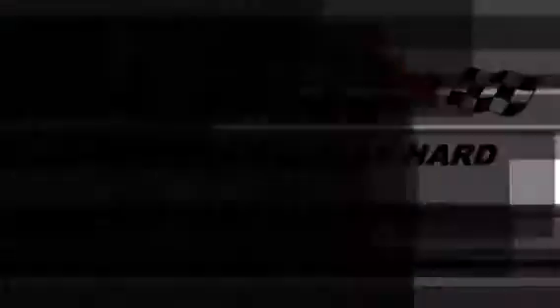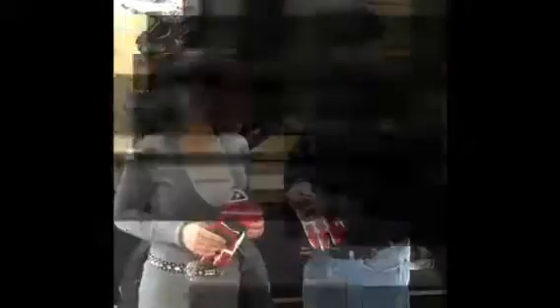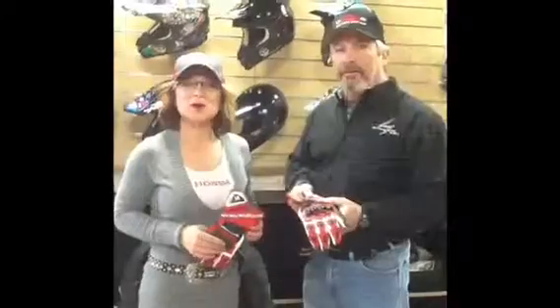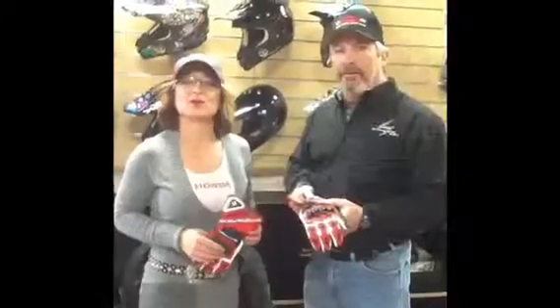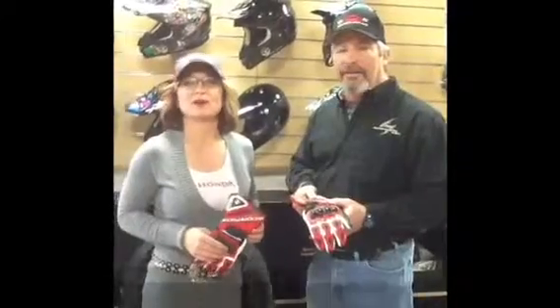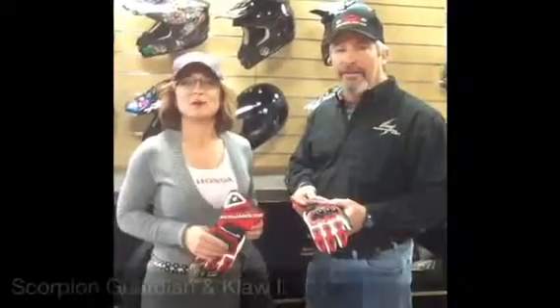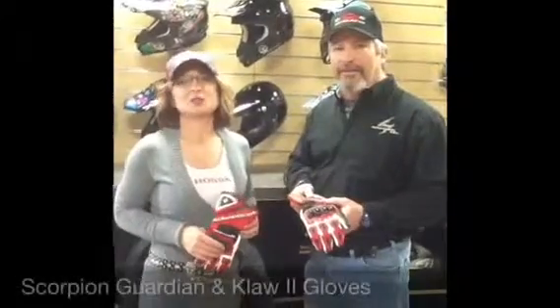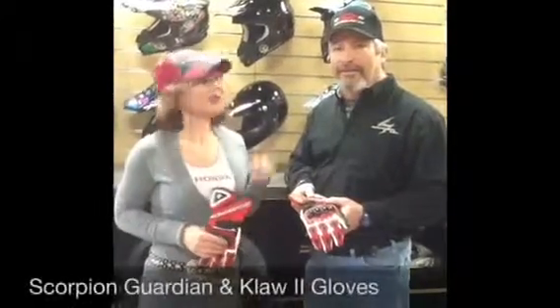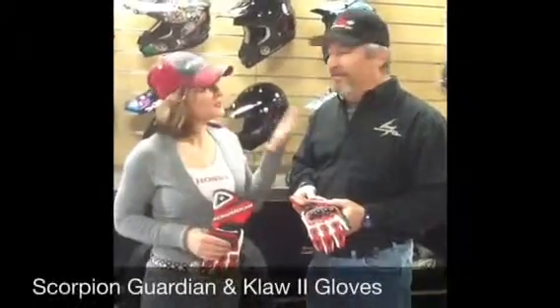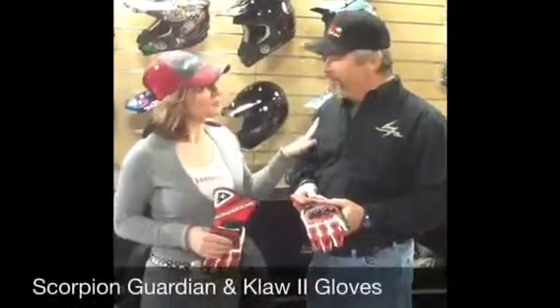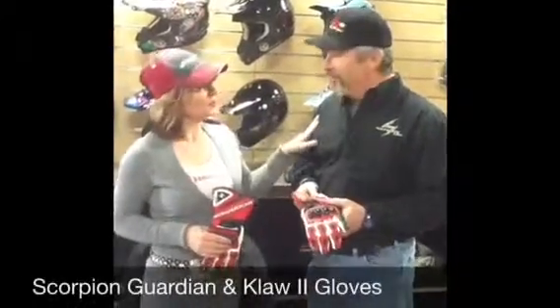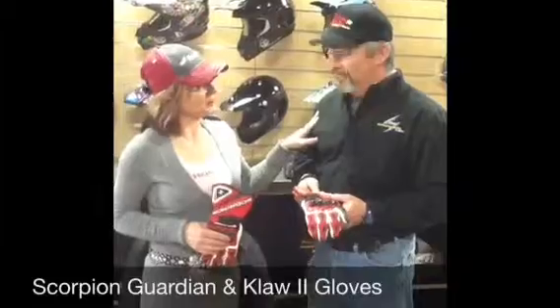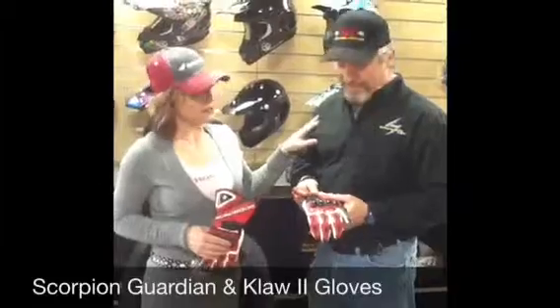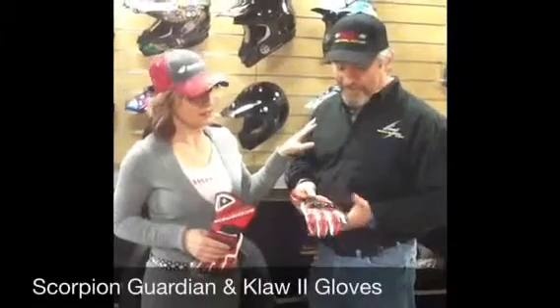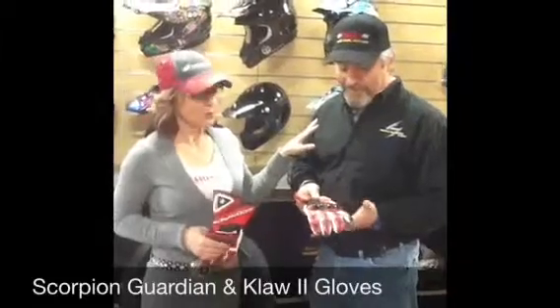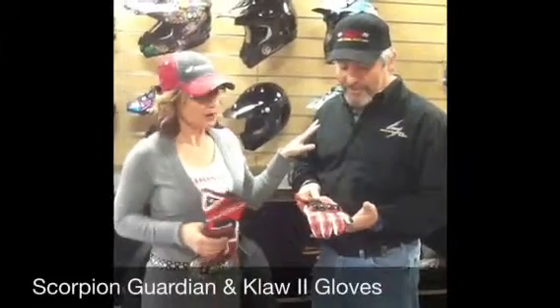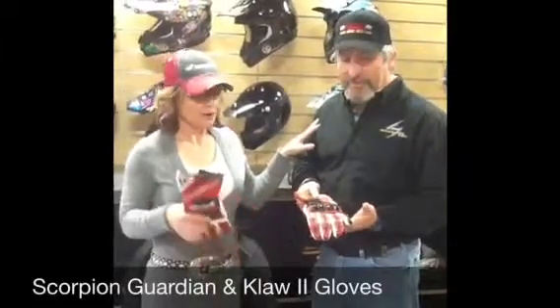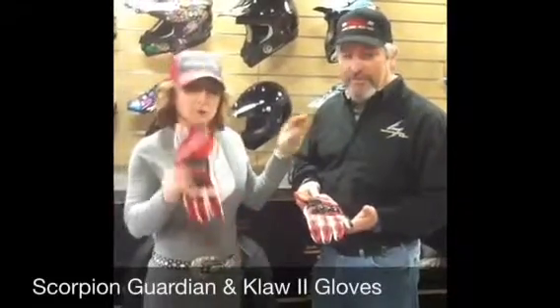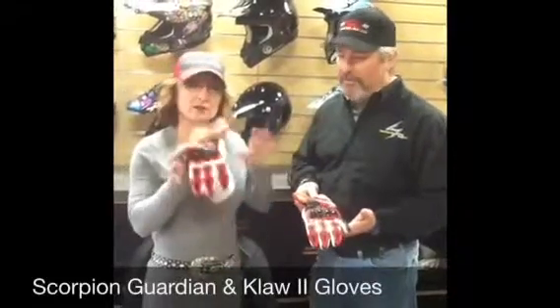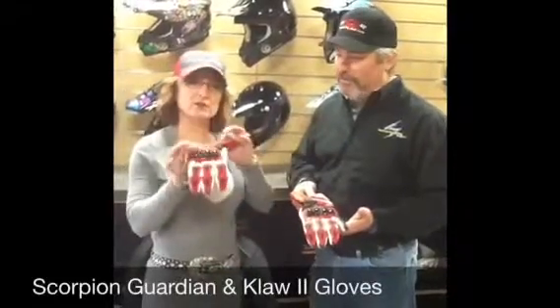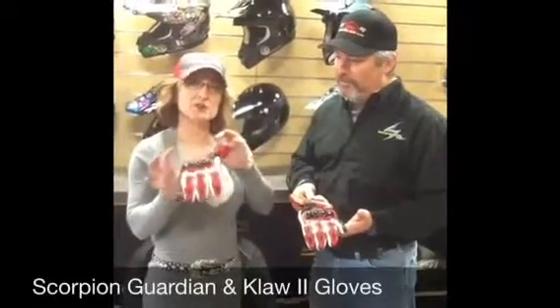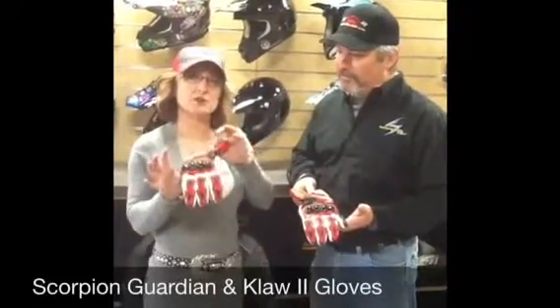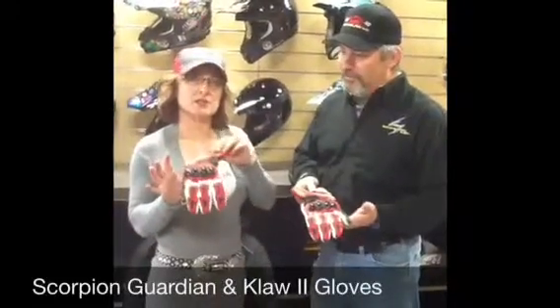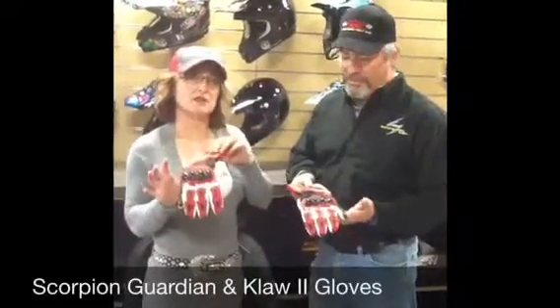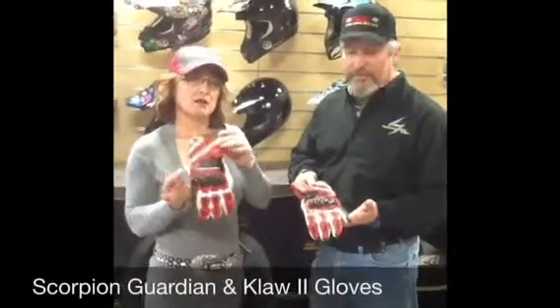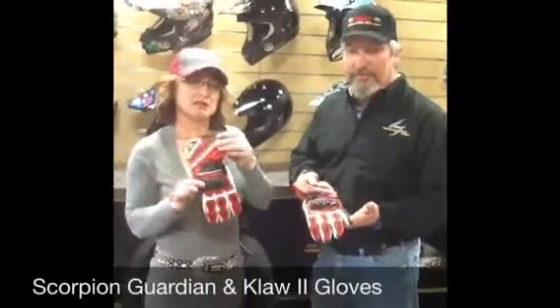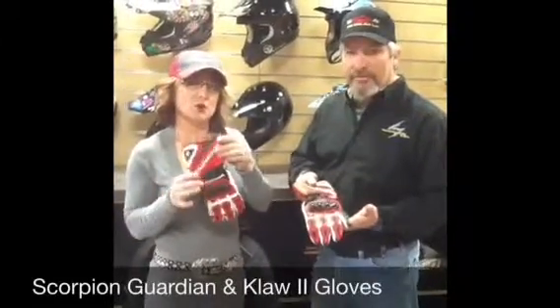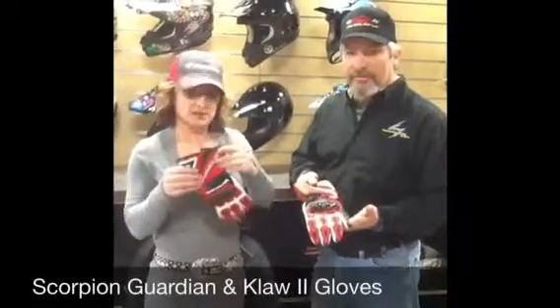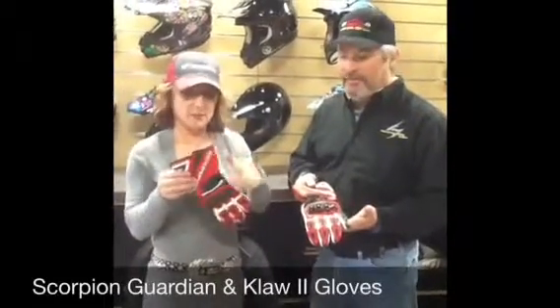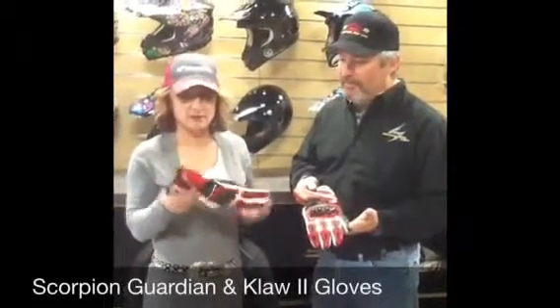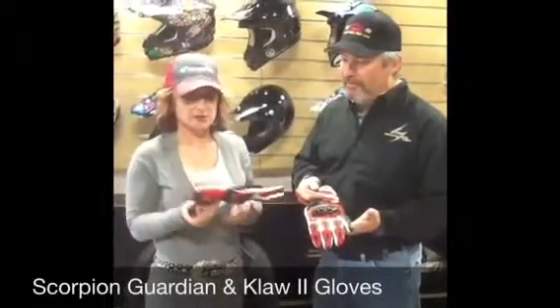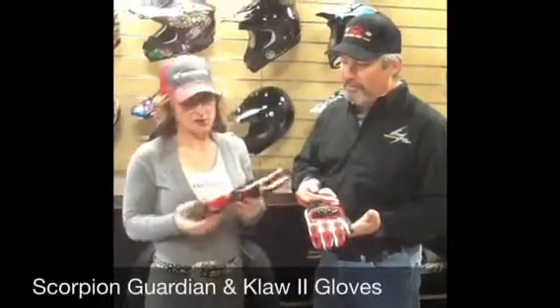Welcome to Harlan Honda. I'm Sheila and this is my Scorpion rep, Tracy. We're going to go over one of the new 2014 gloves that Scorpion has come out with this year.